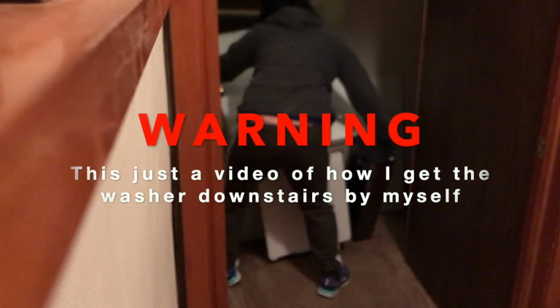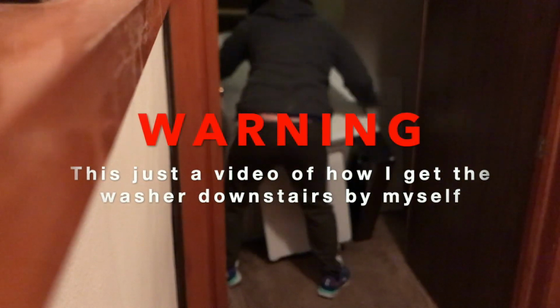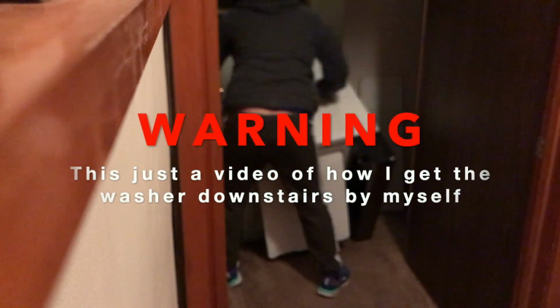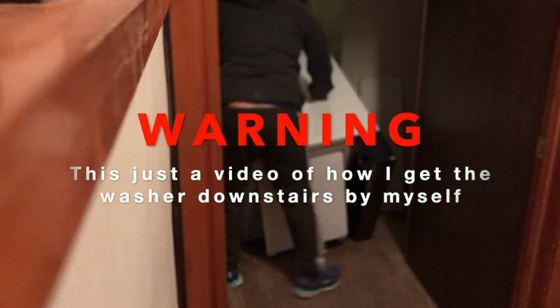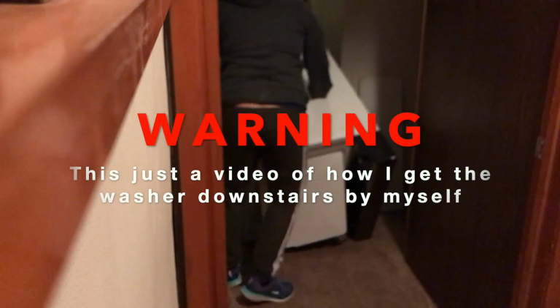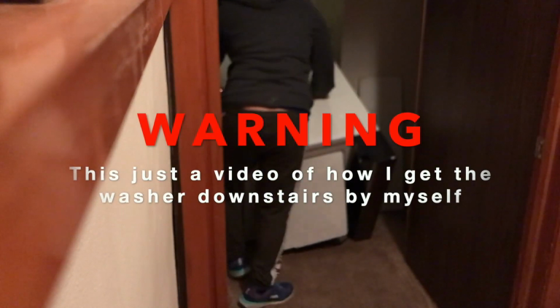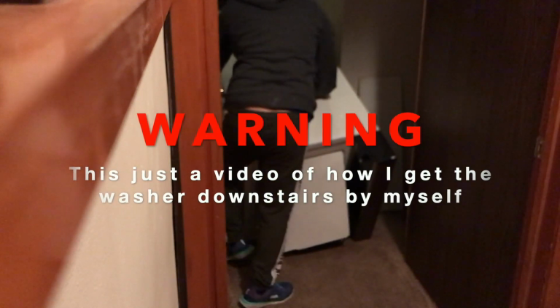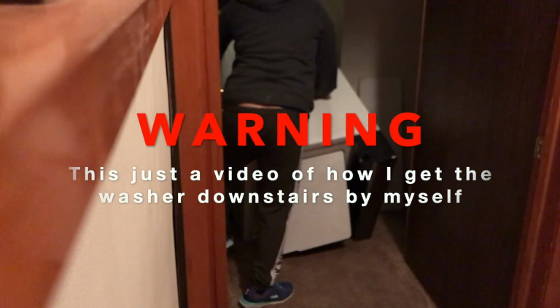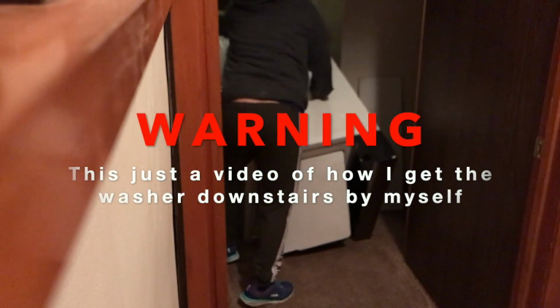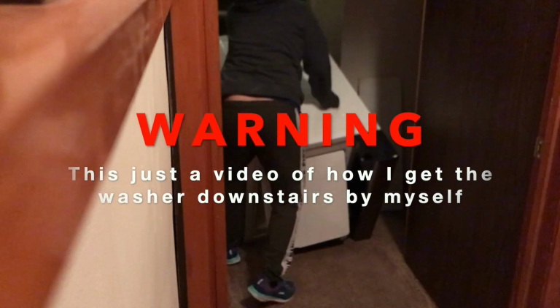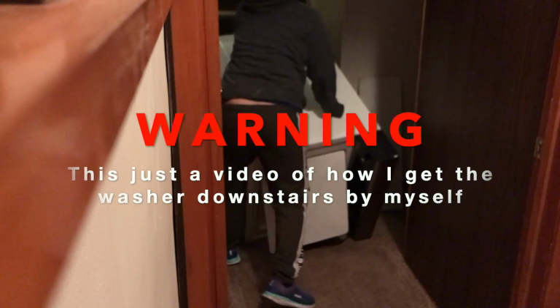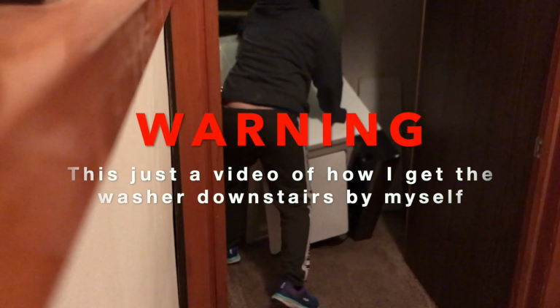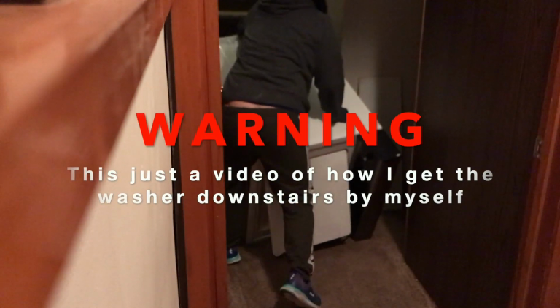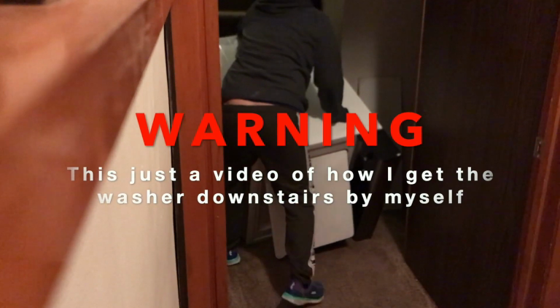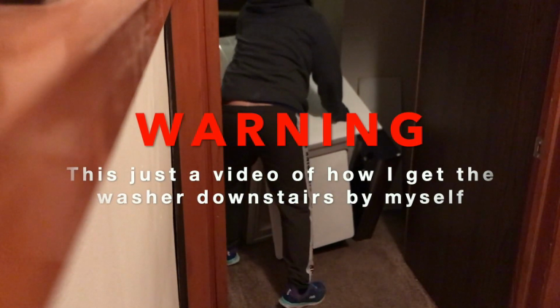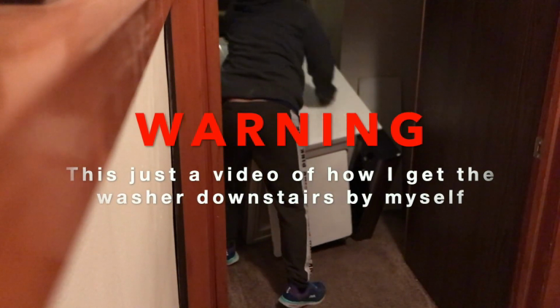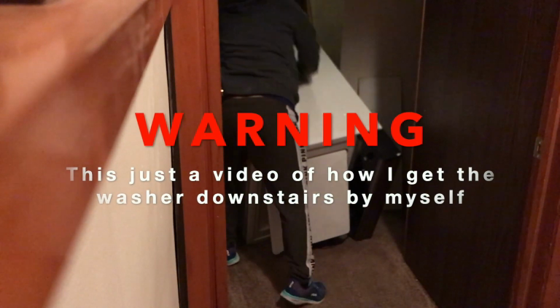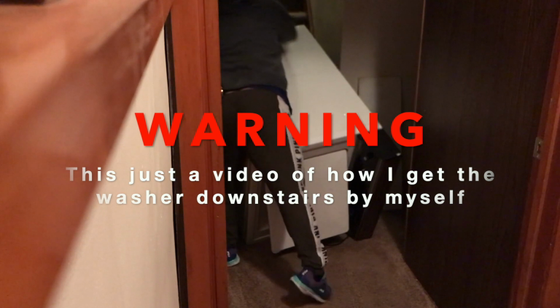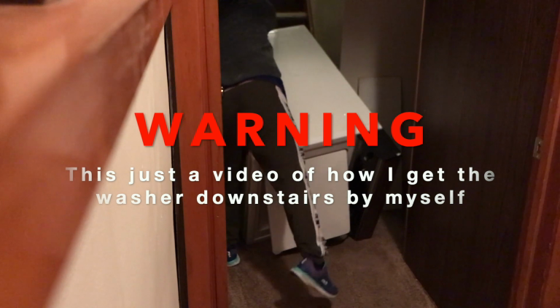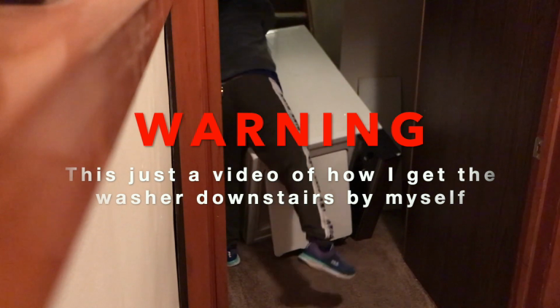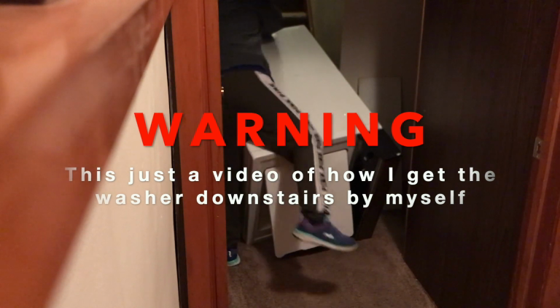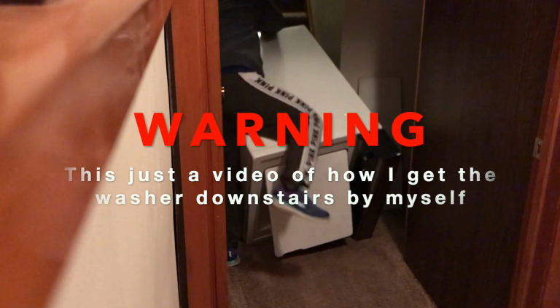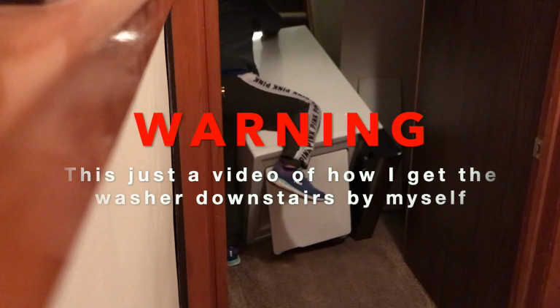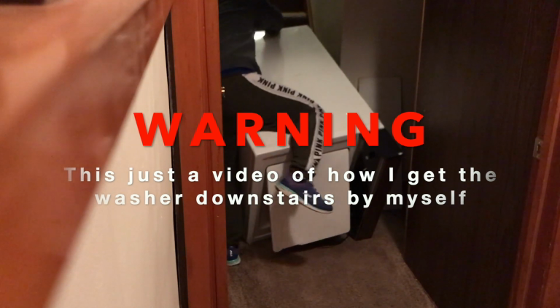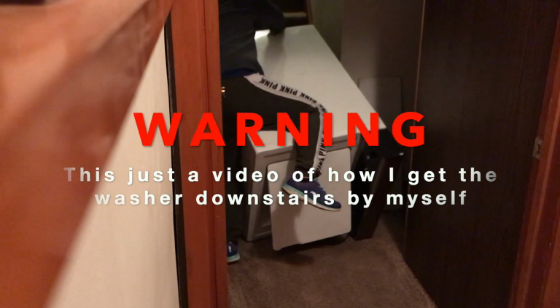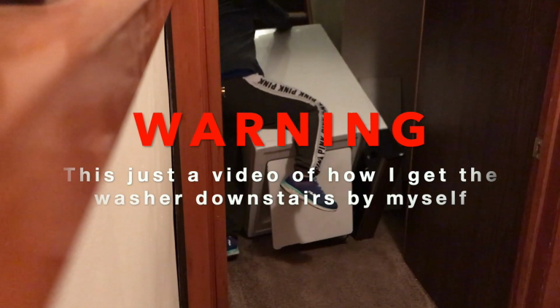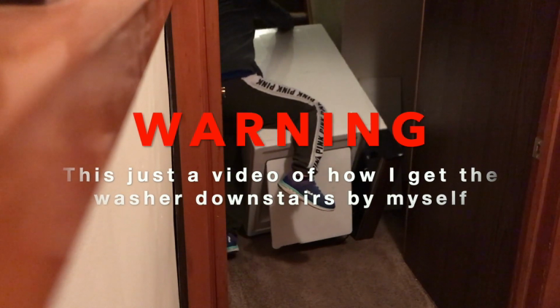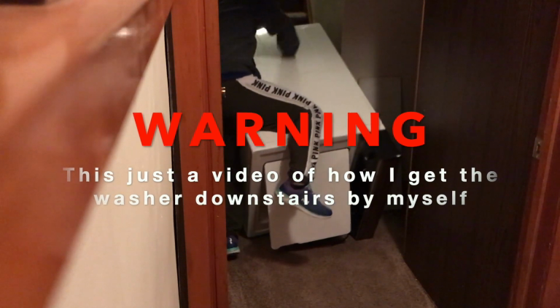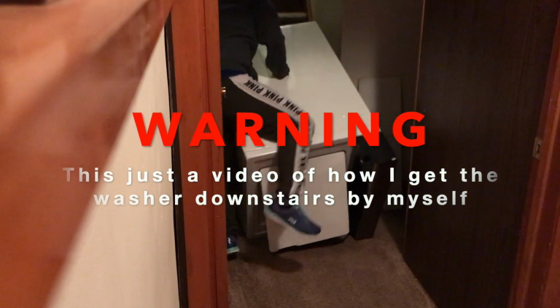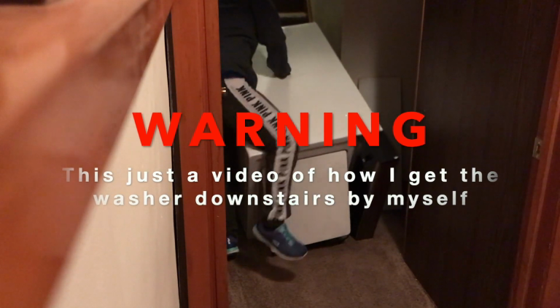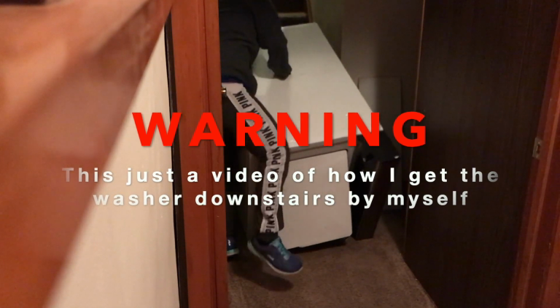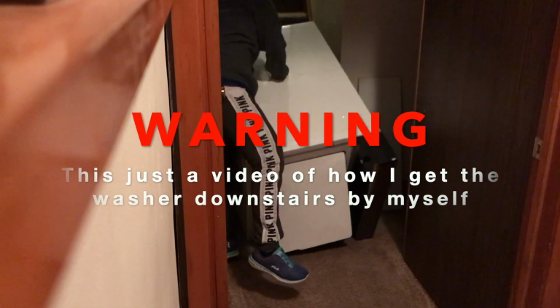Warning, this is just a video of how I get the washer downstairs by myself.